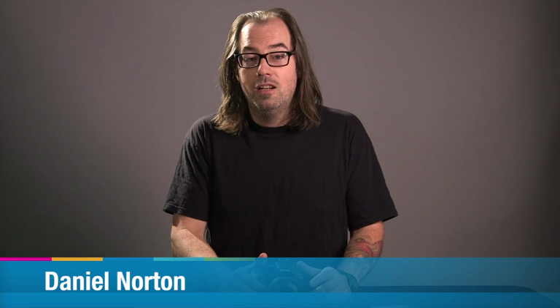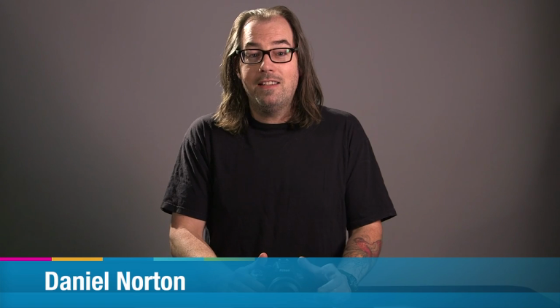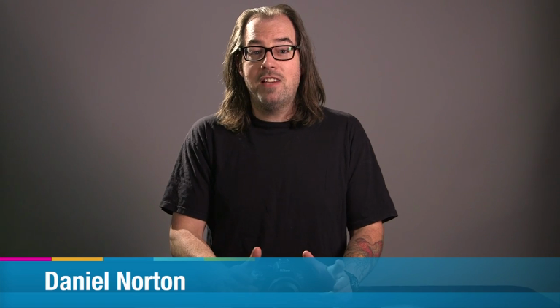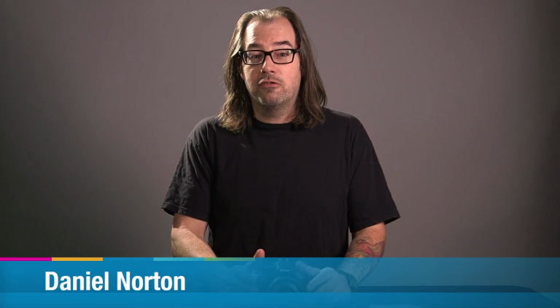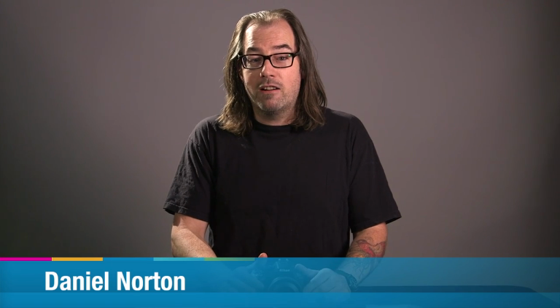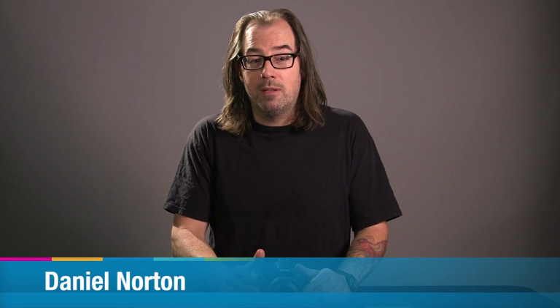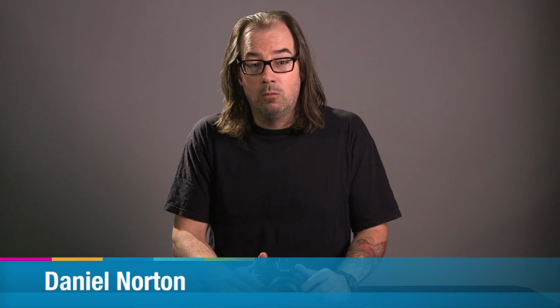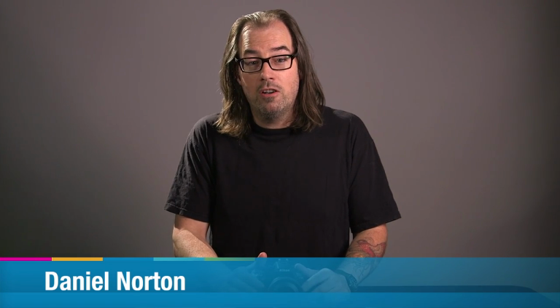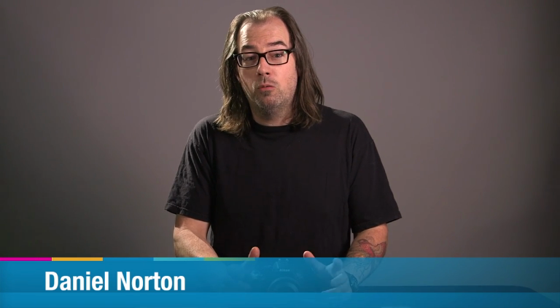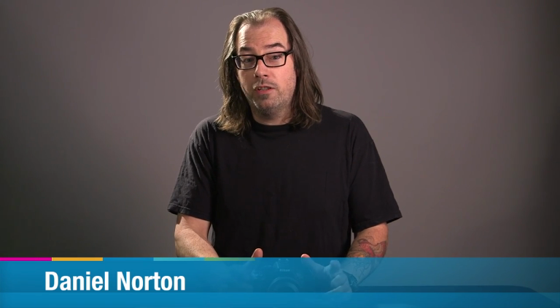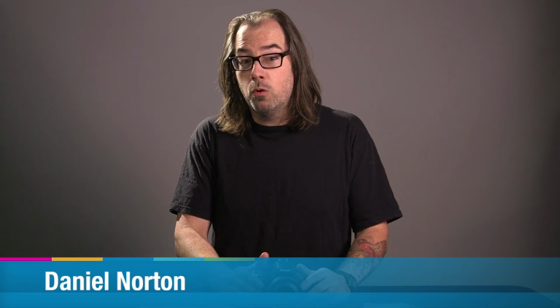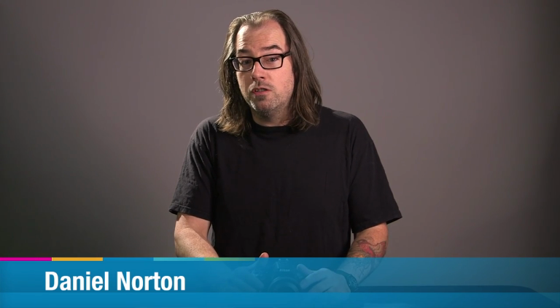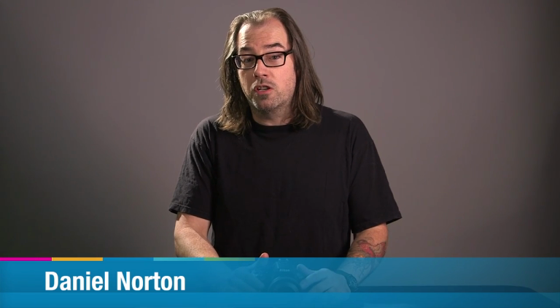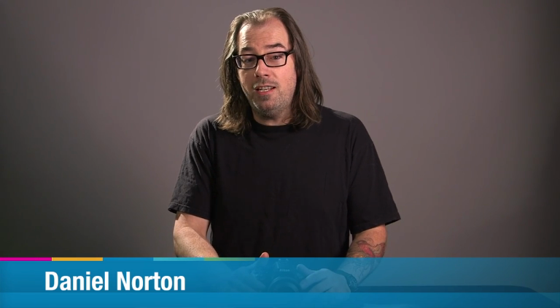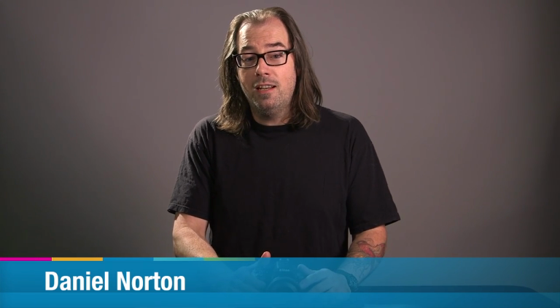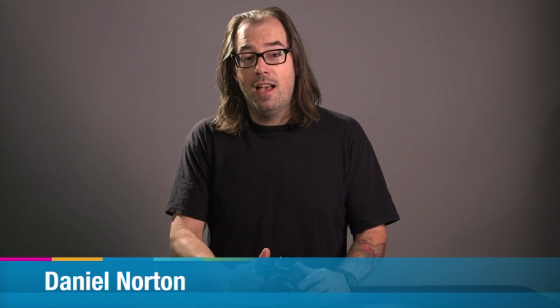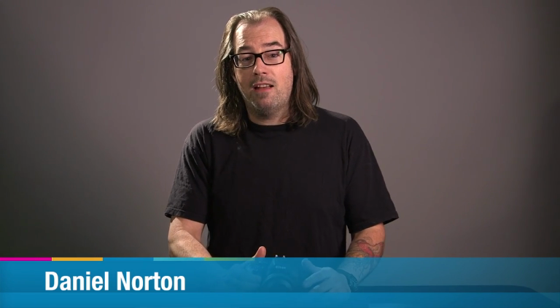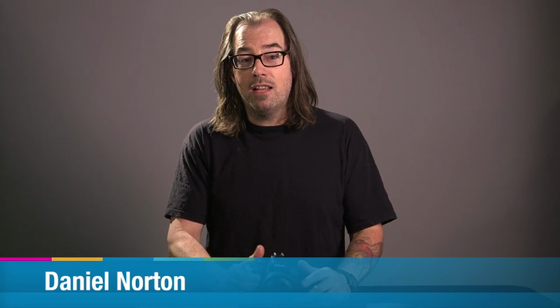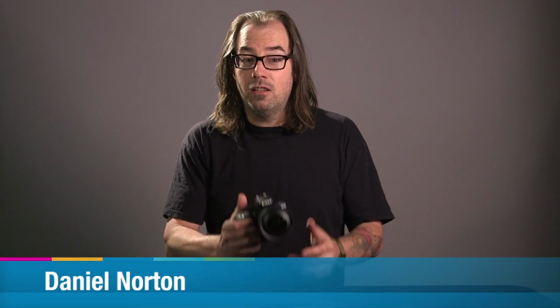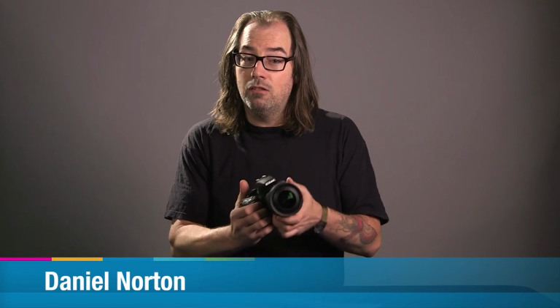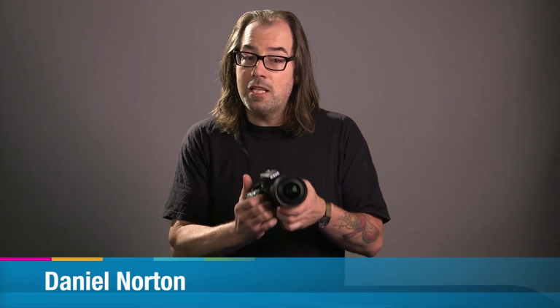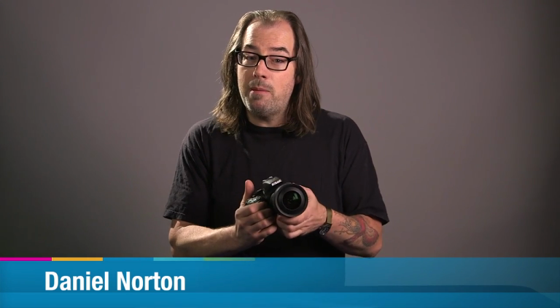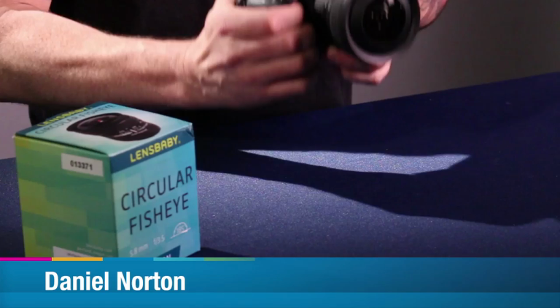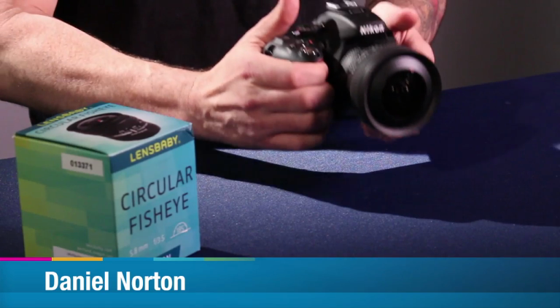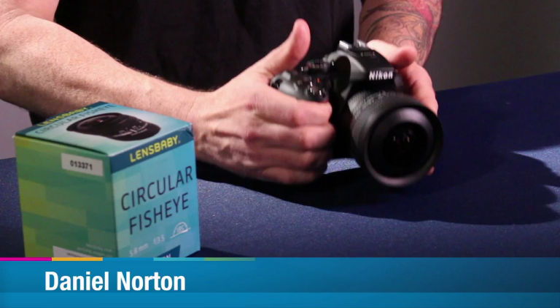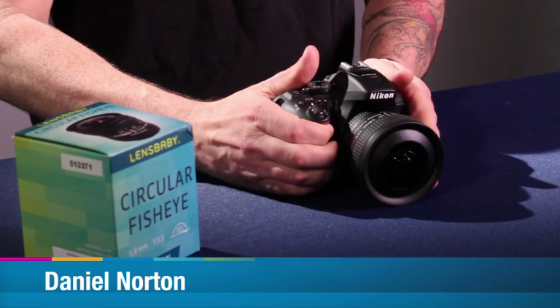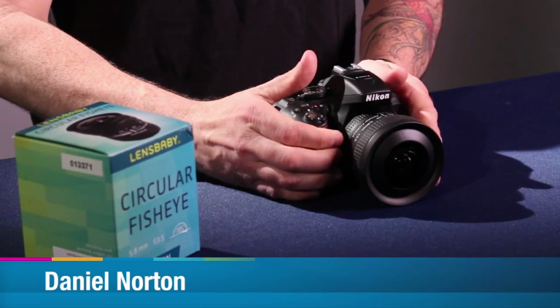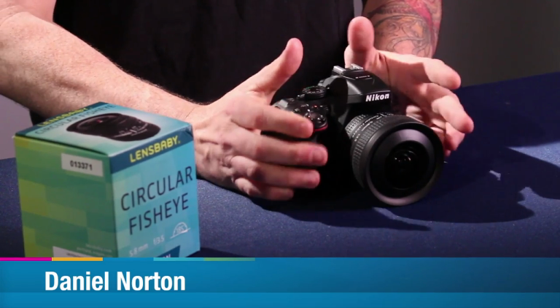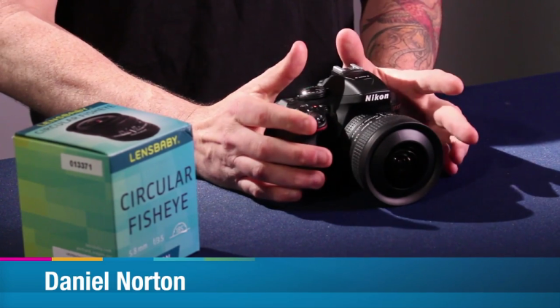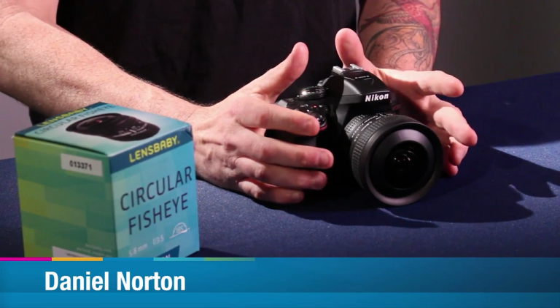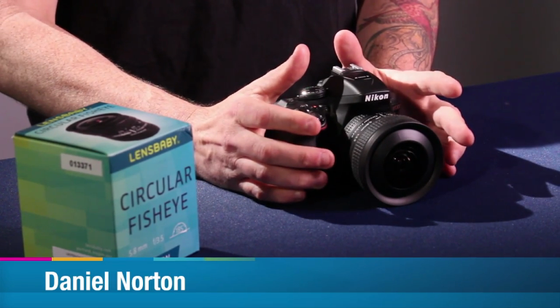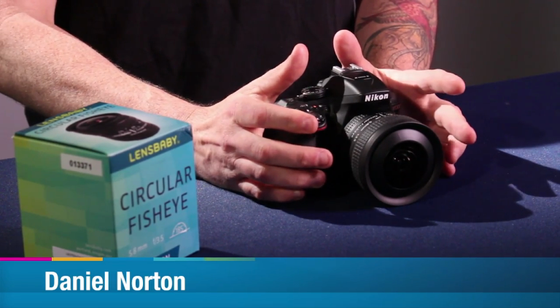Hey, this is Daniel for Adorama. We're here at the world headquarters in New York City and I've got the Lensbaby fisheye here, and we're going to run through some of the features of it.